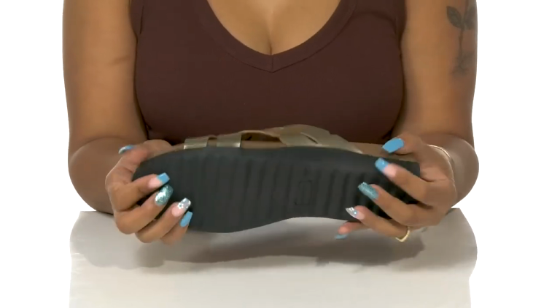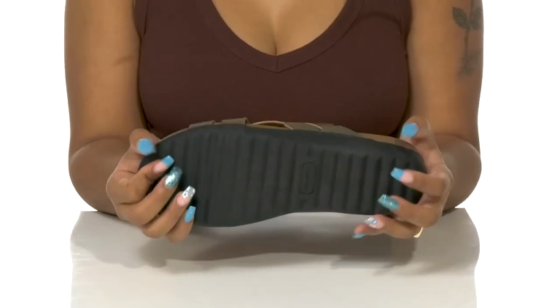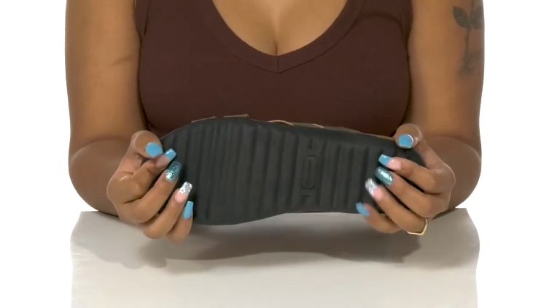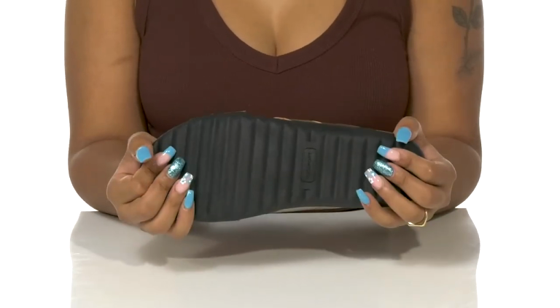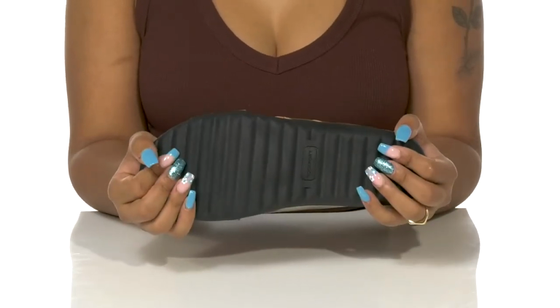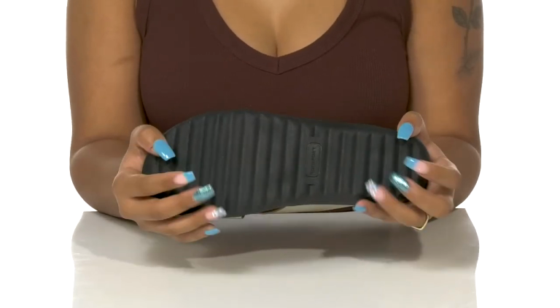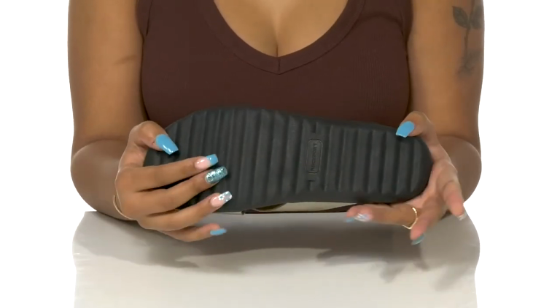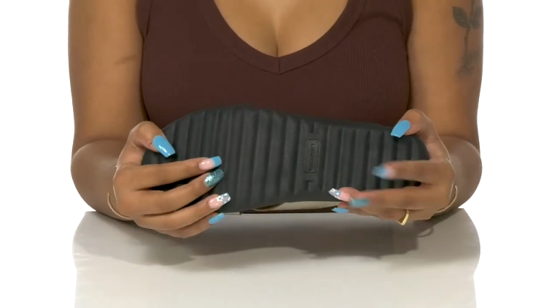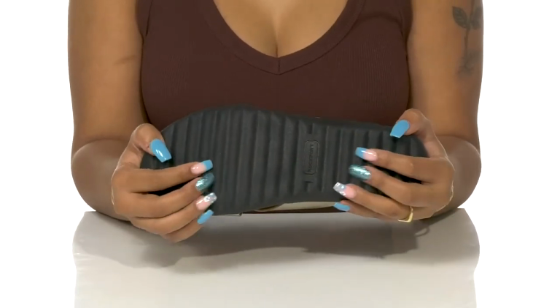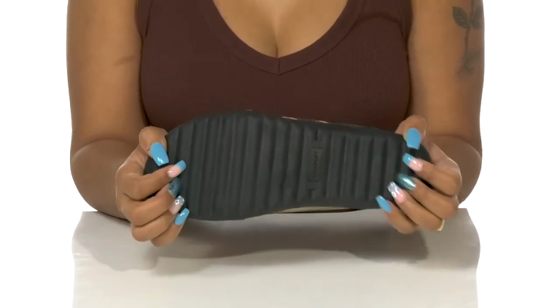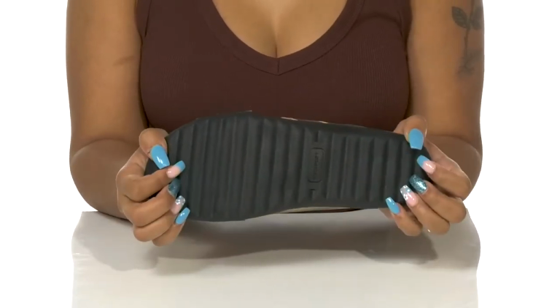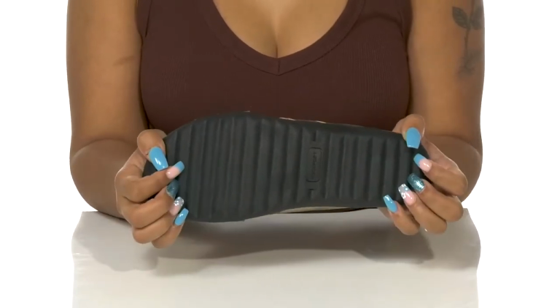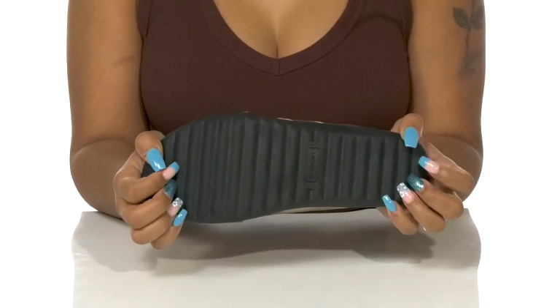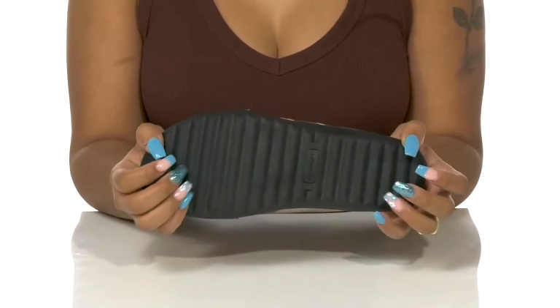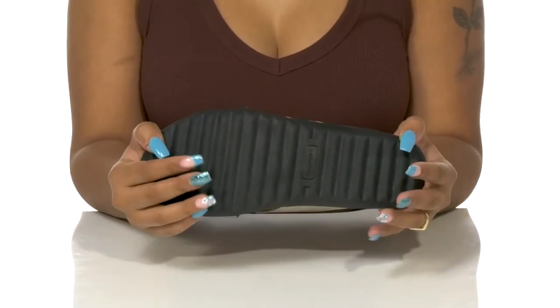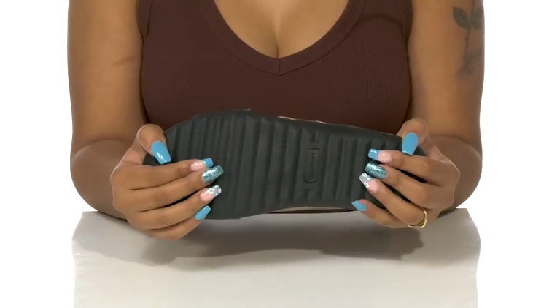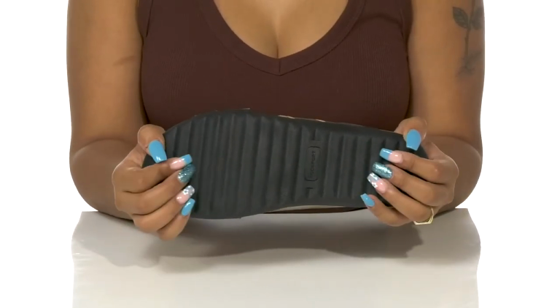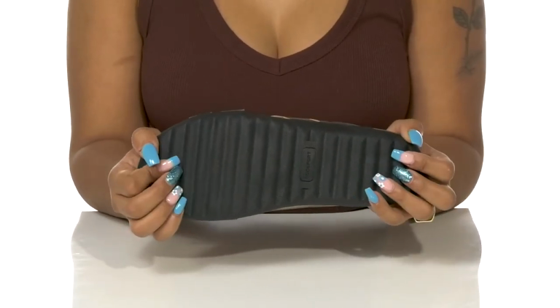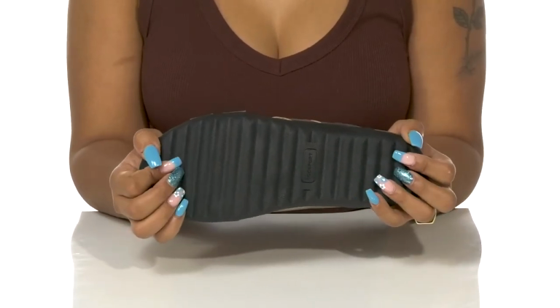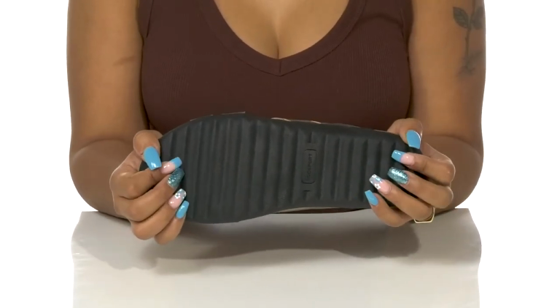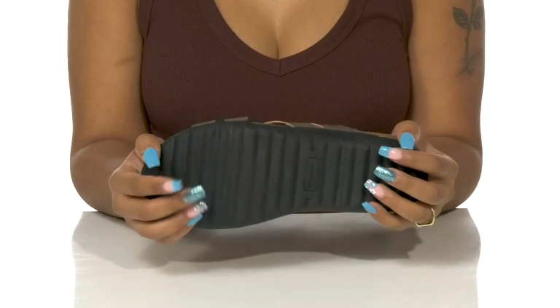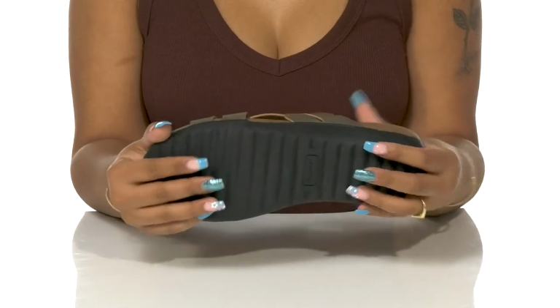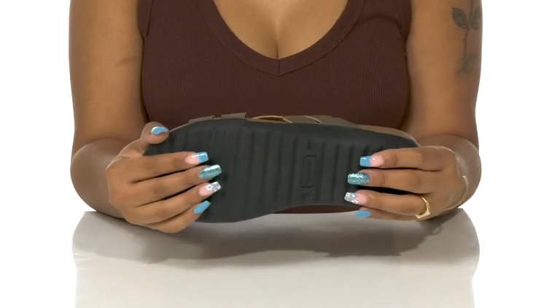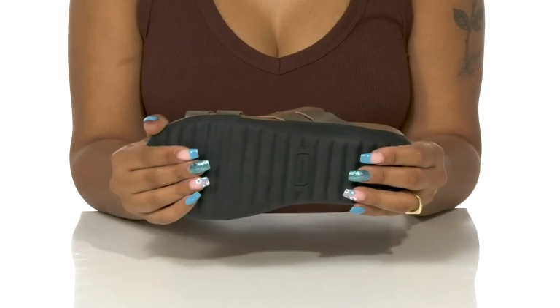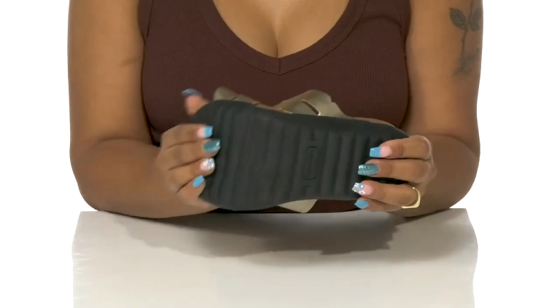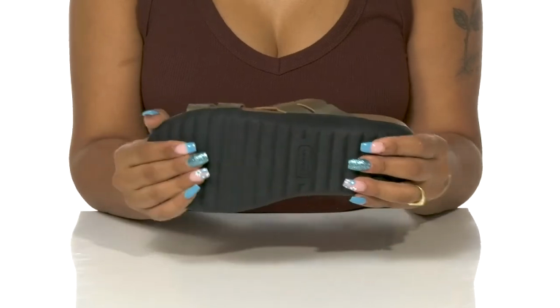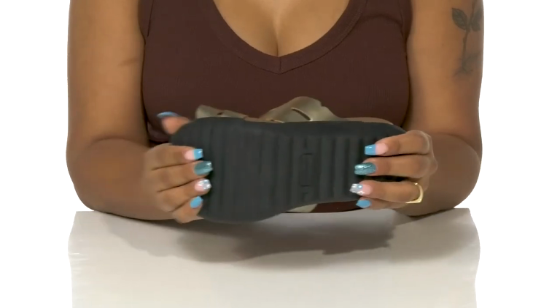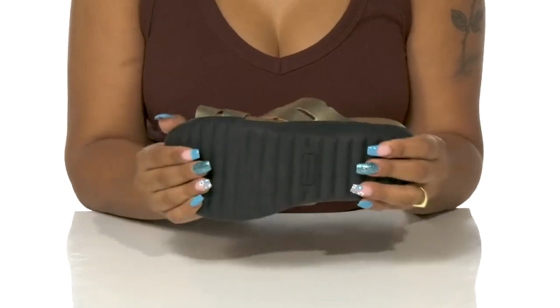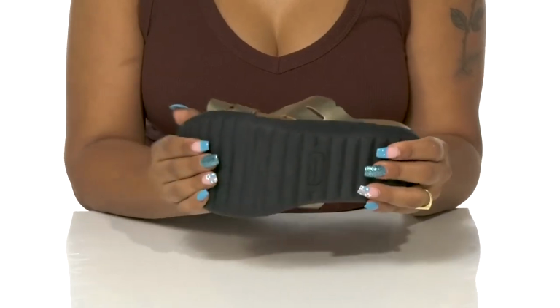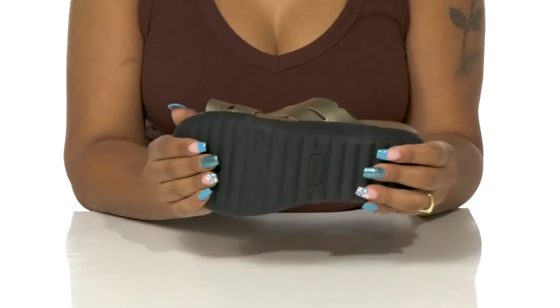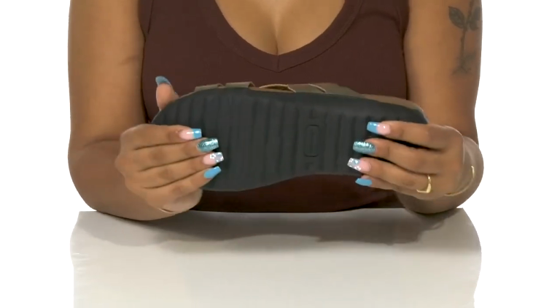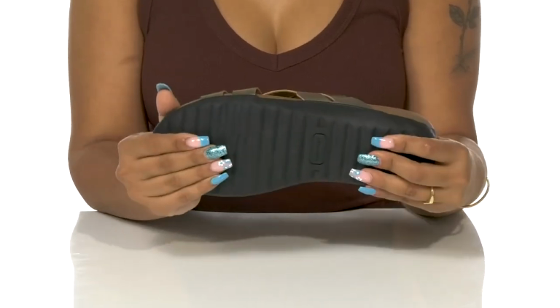The outsole is highly ridged to give you lots of traction with each step and continues to be flexible.